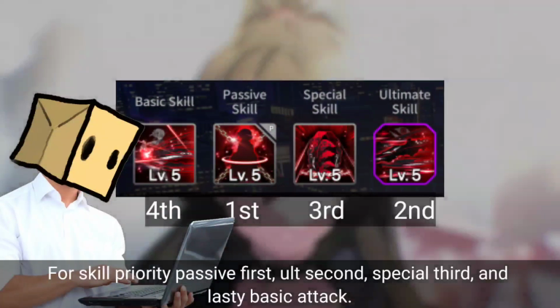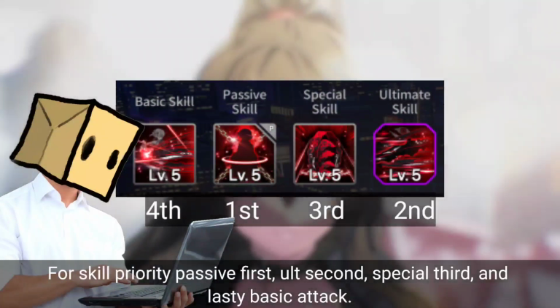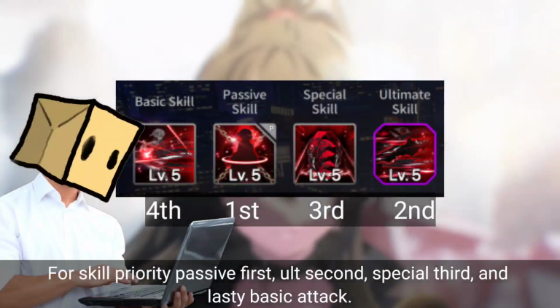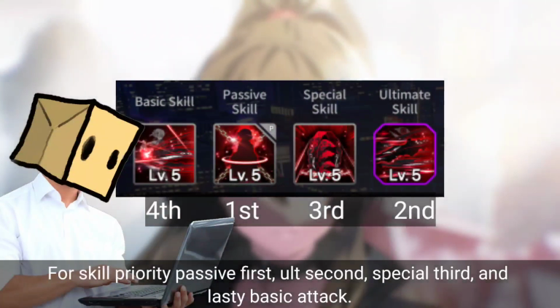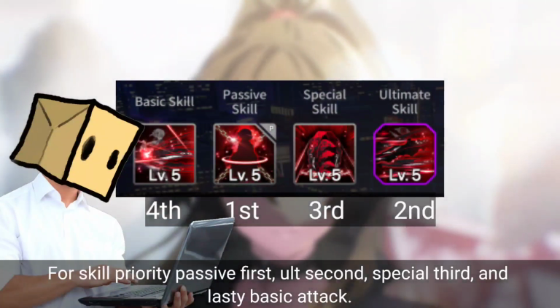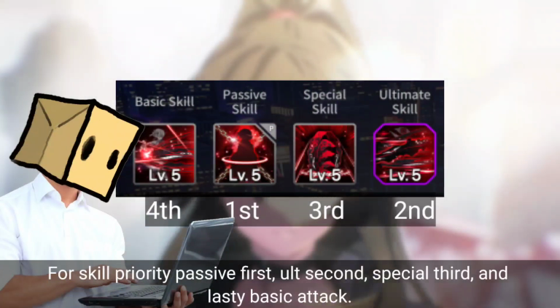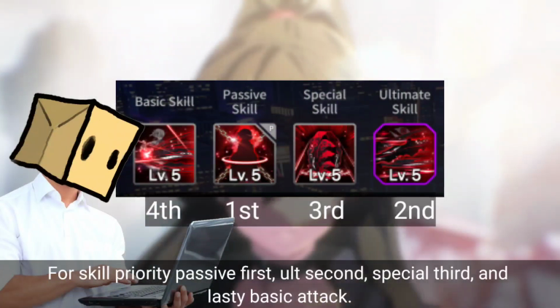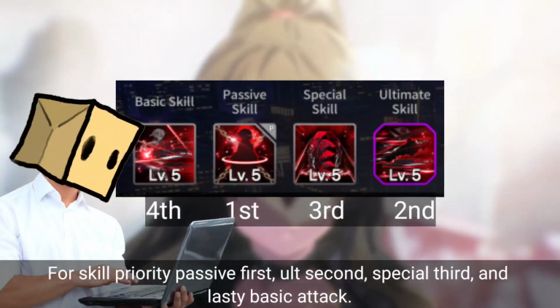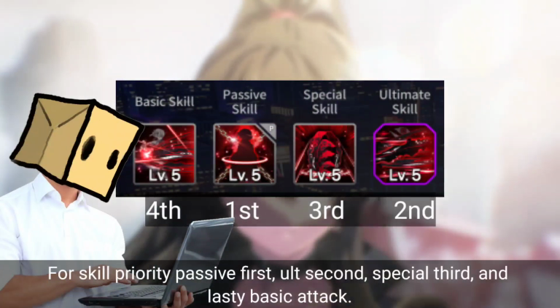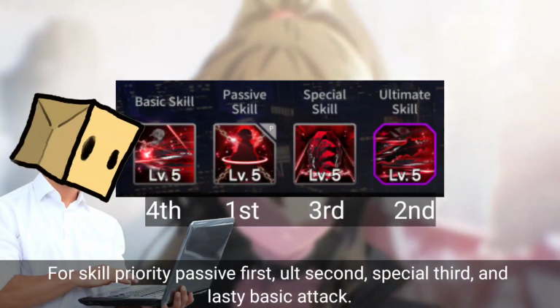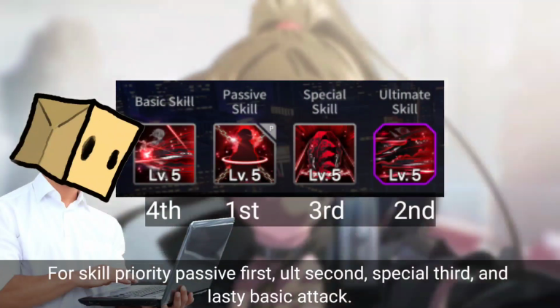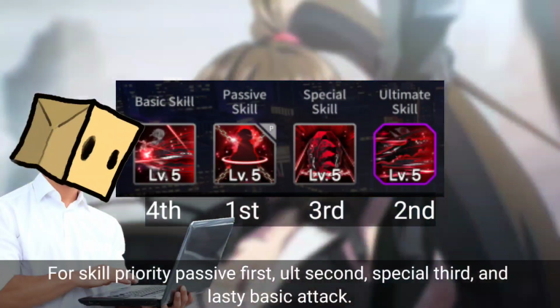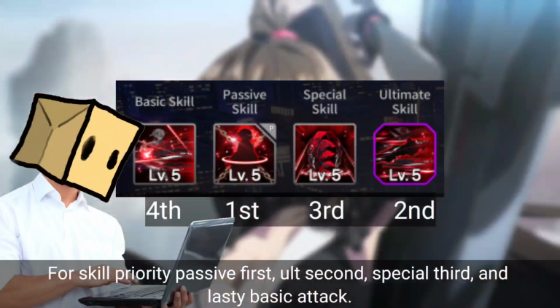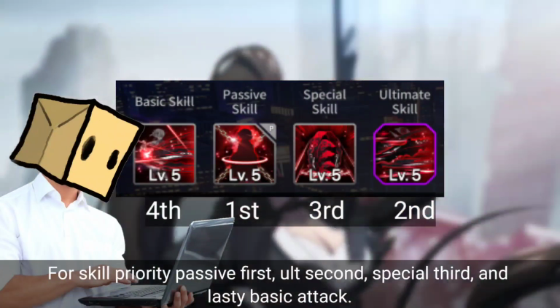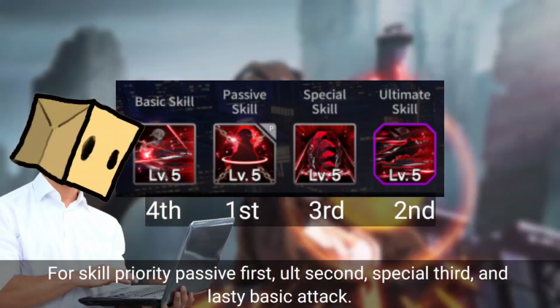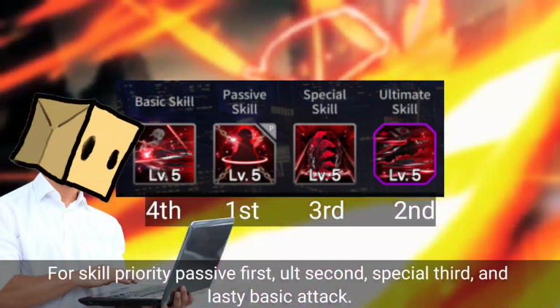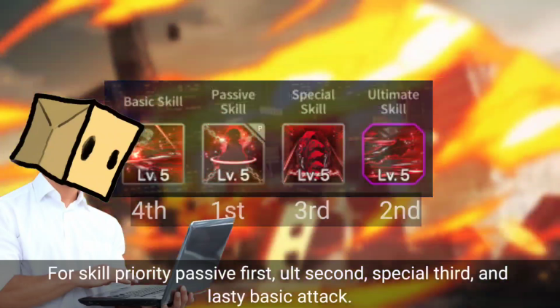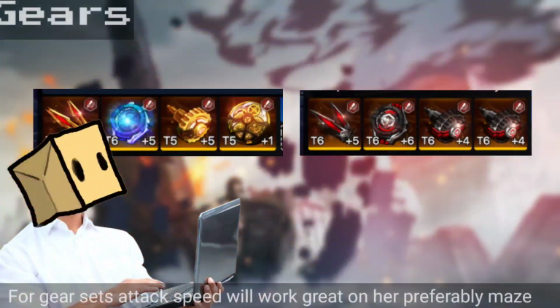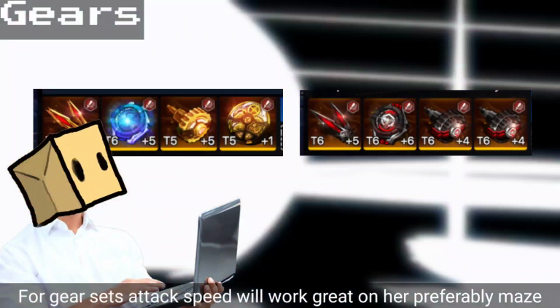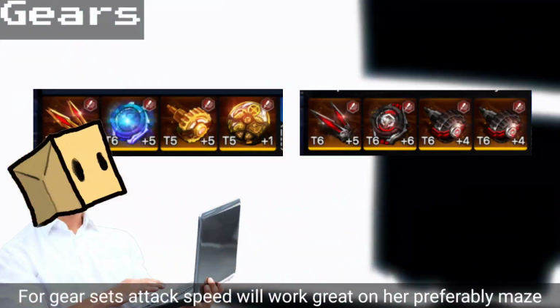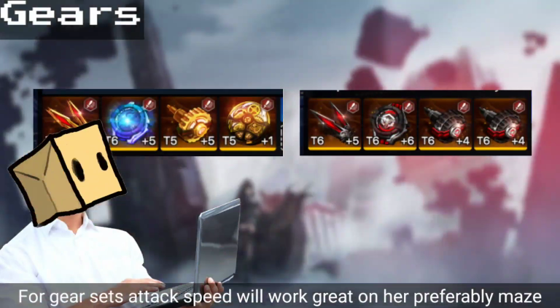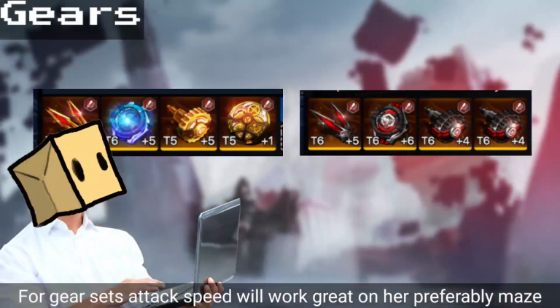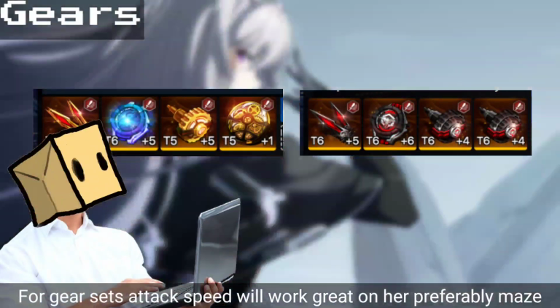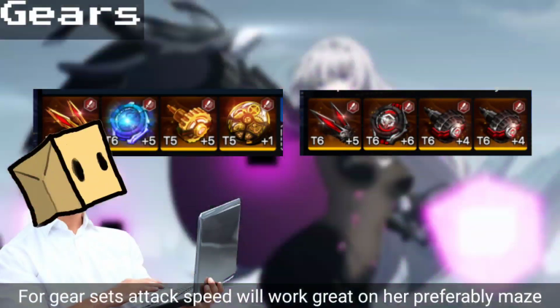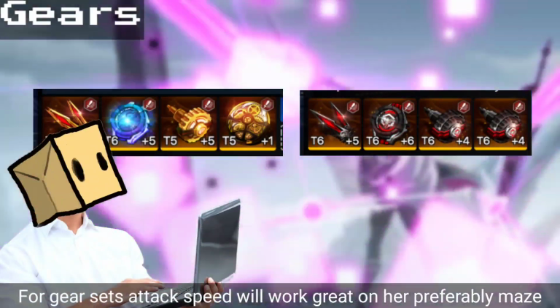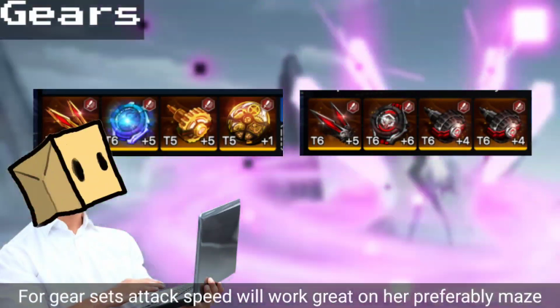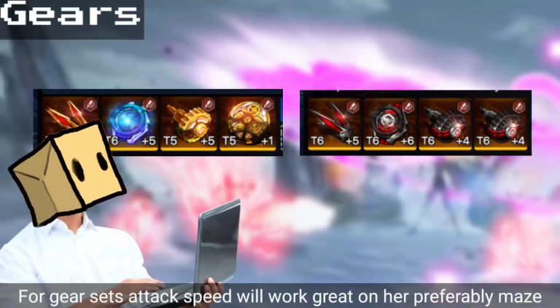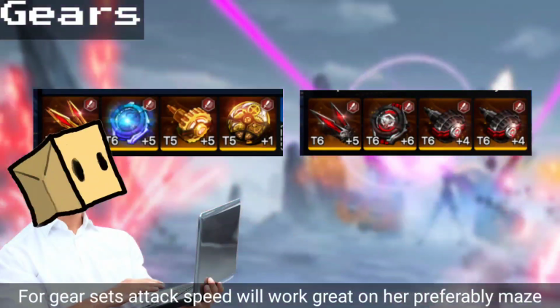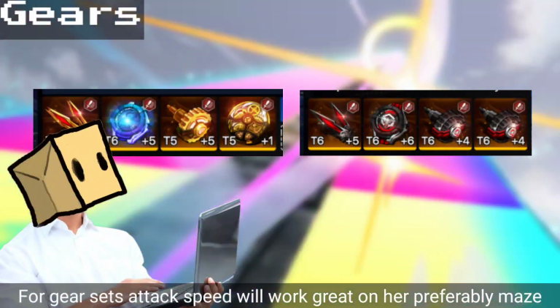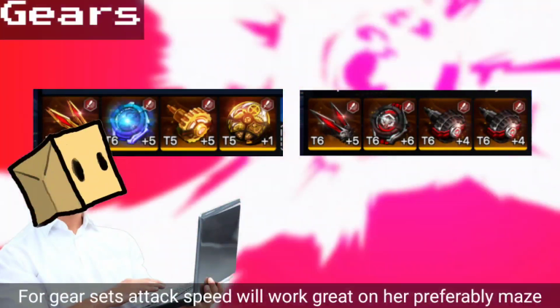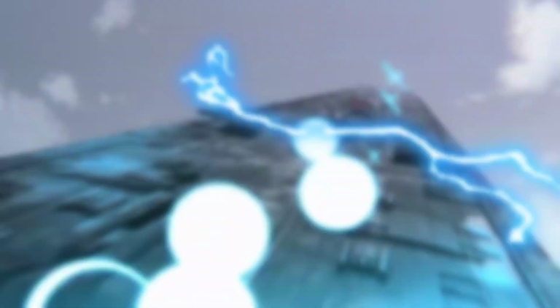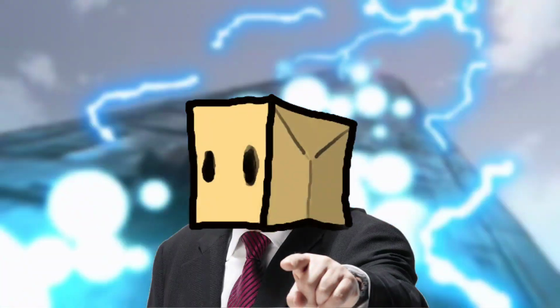For skill priority: passive first, ult second, special third, and lastly basic attack. For gear sets, attack speed will work great on her, preferably Maze.